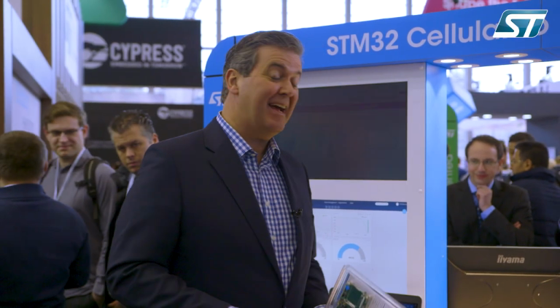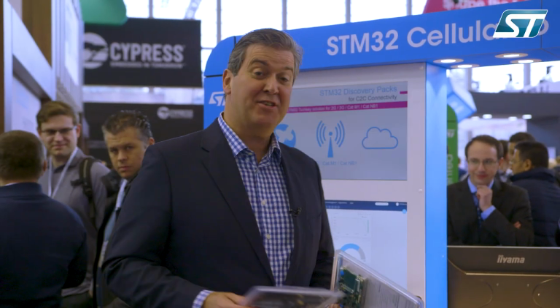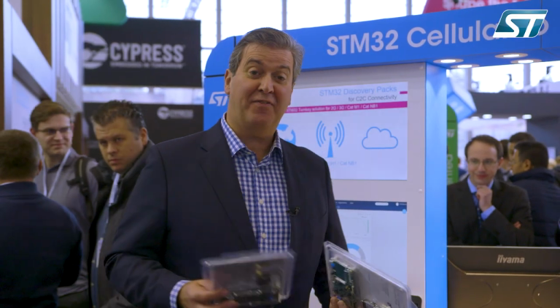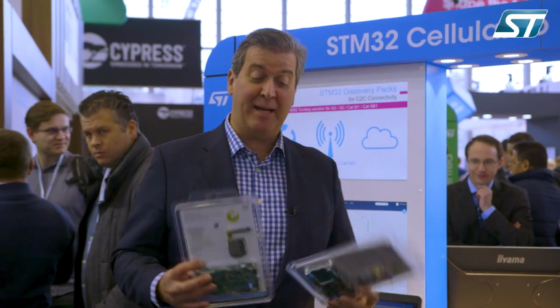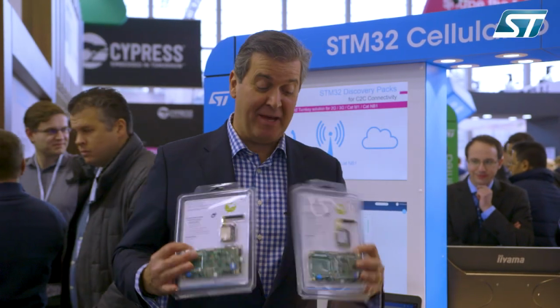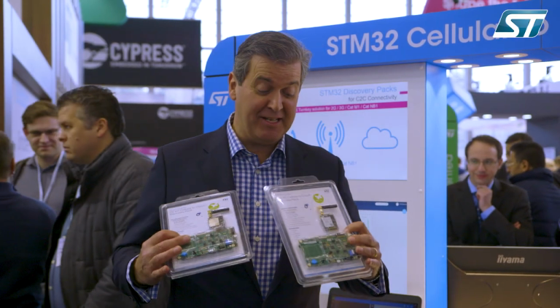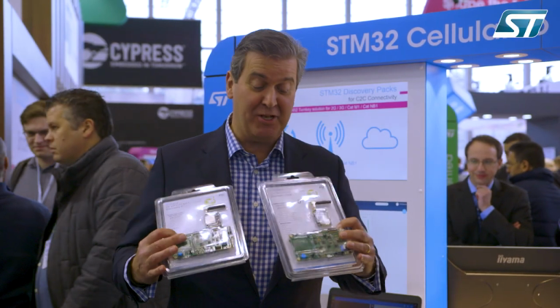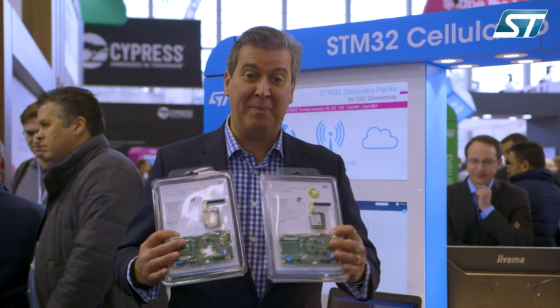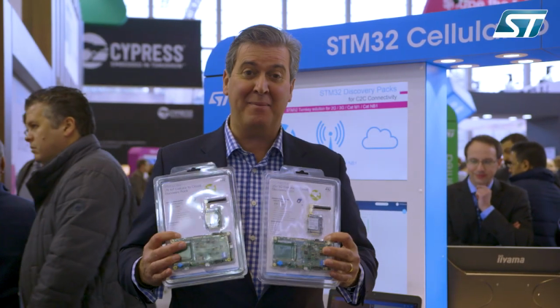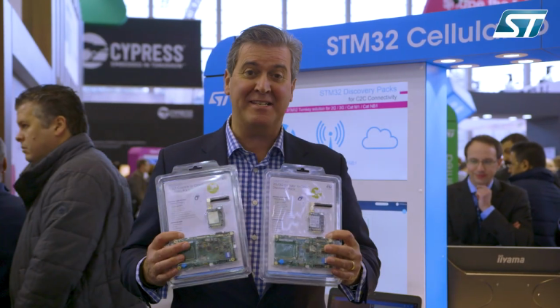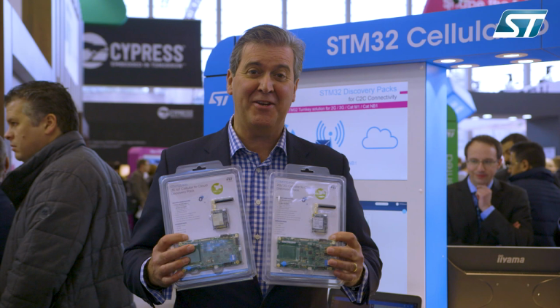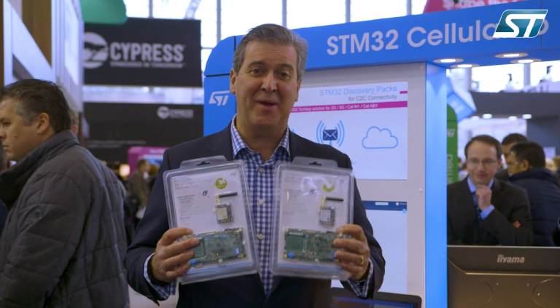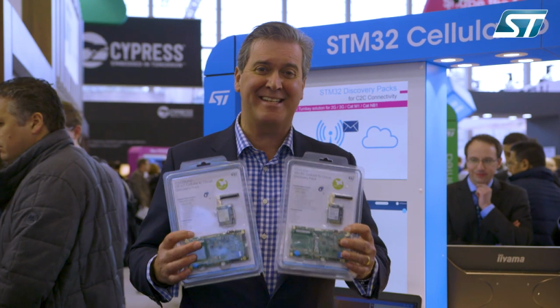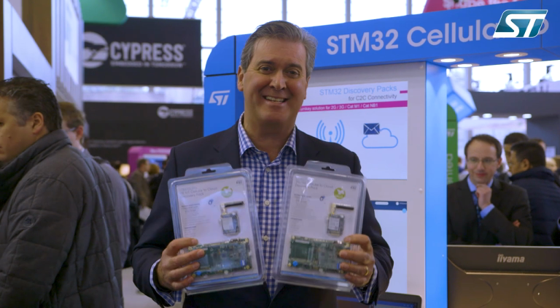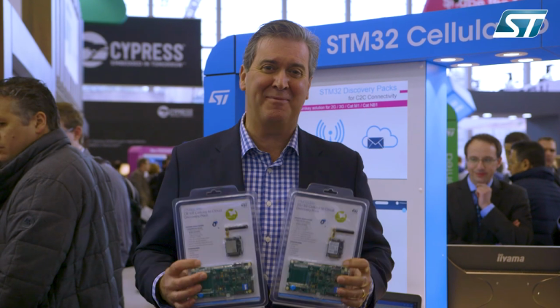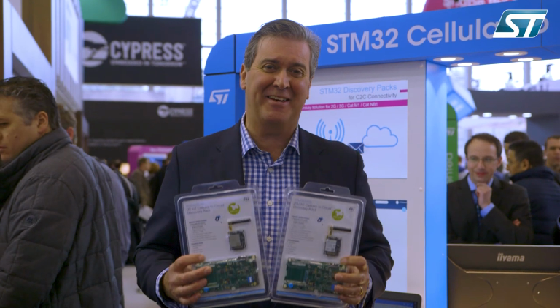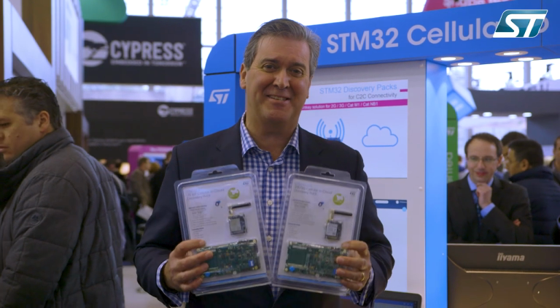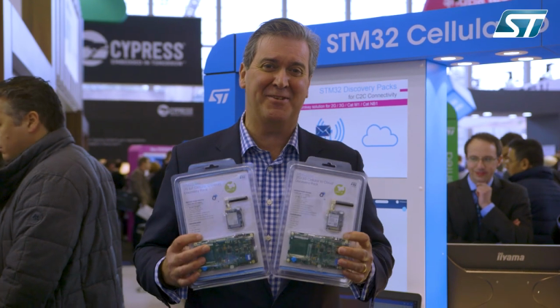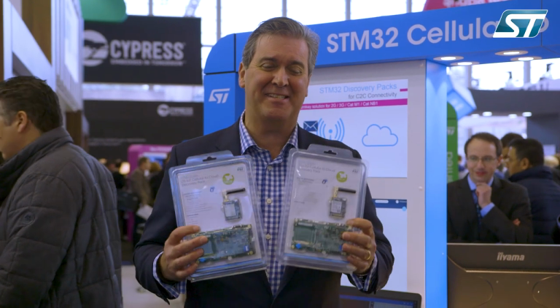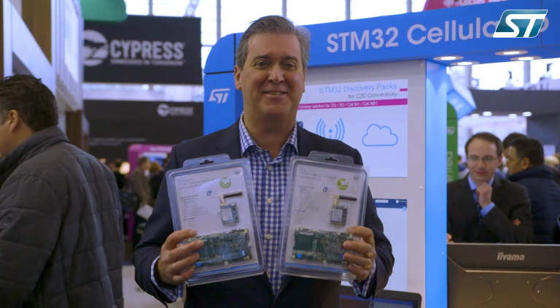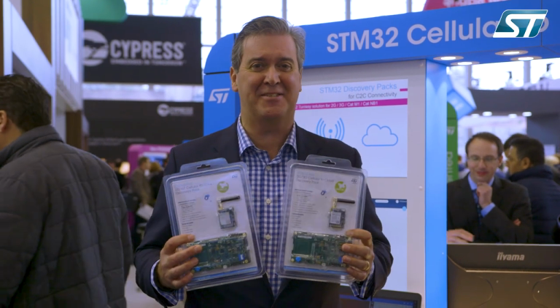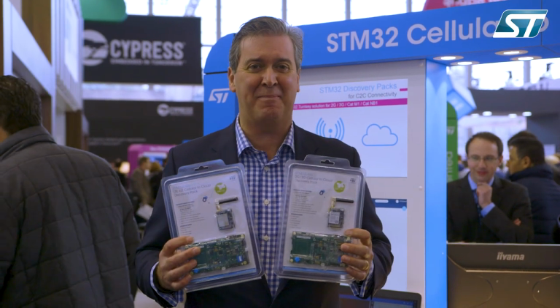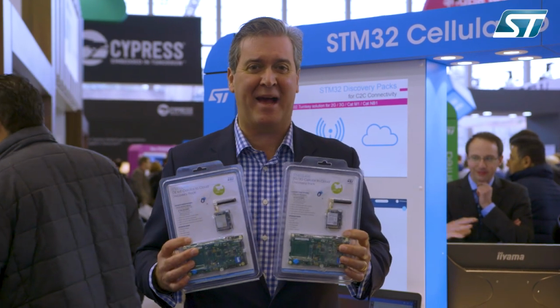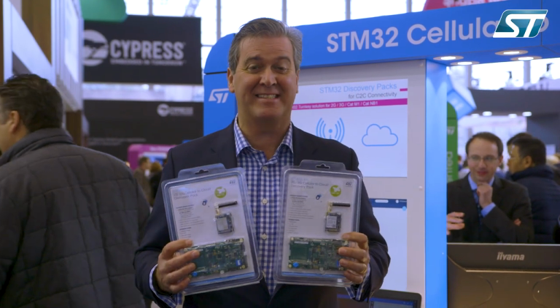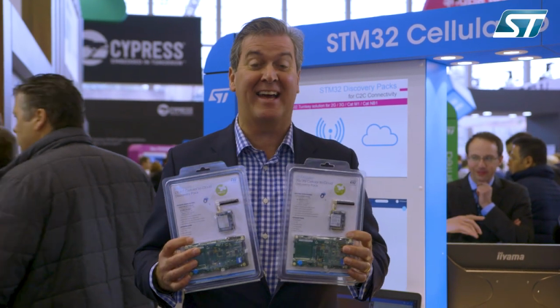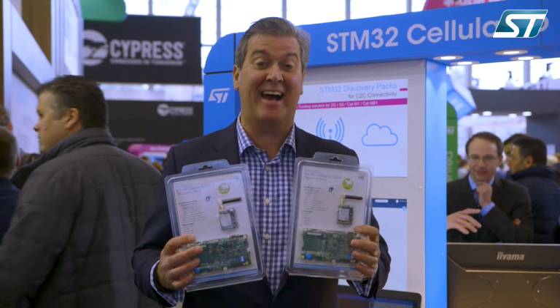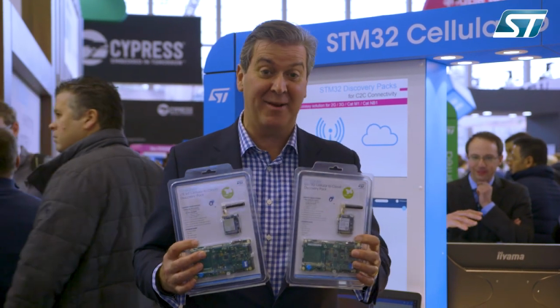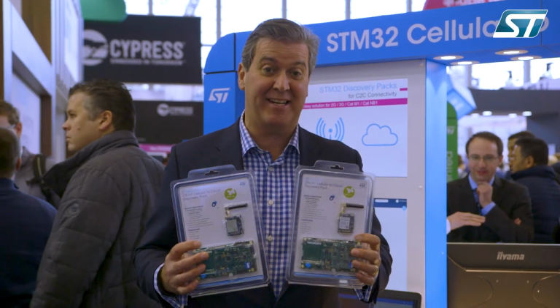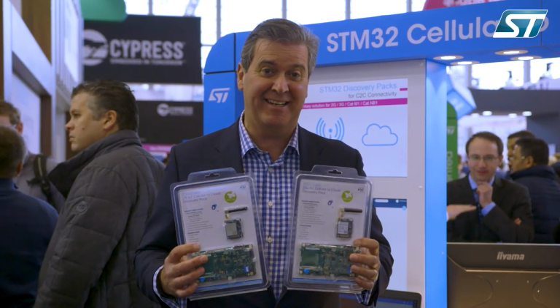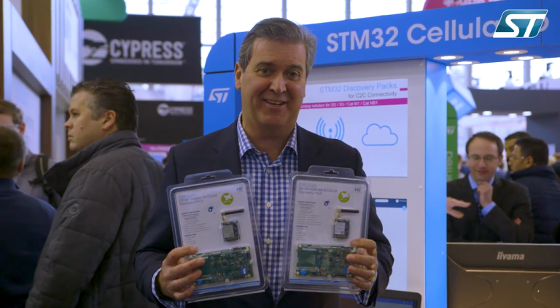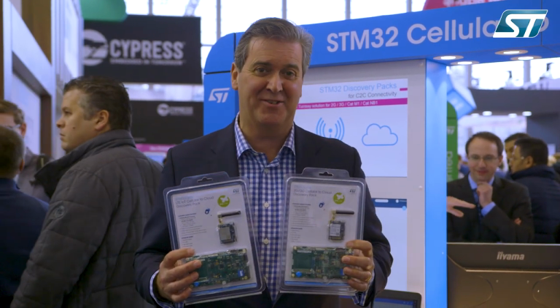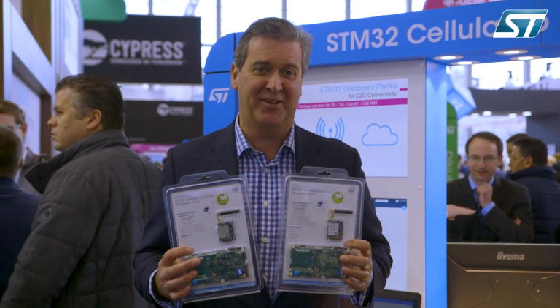Don't forget about these two new STM32 C2C packs — they're out in Q2.